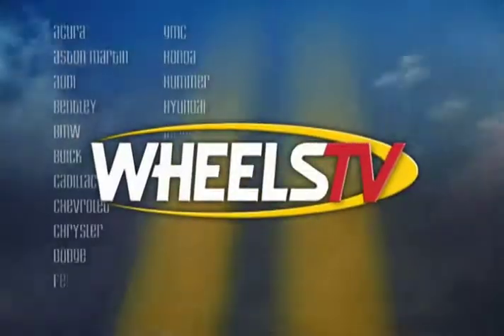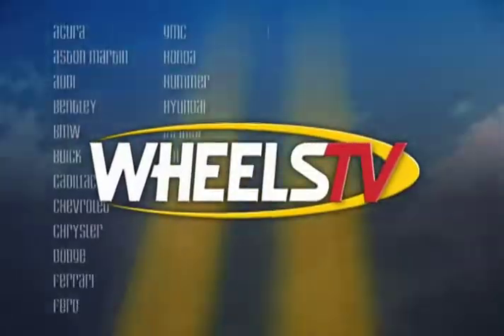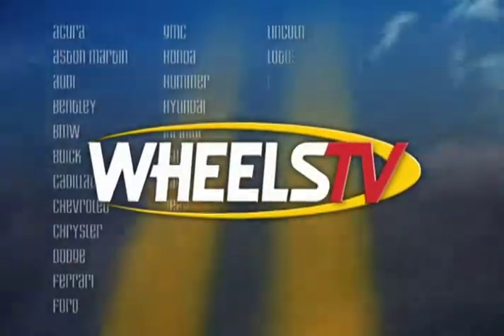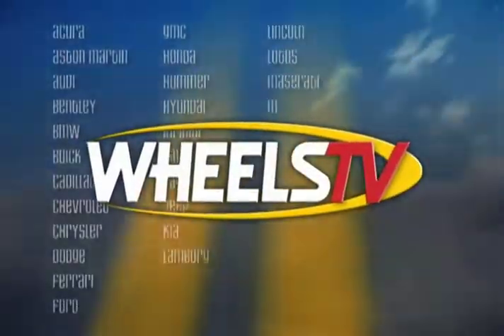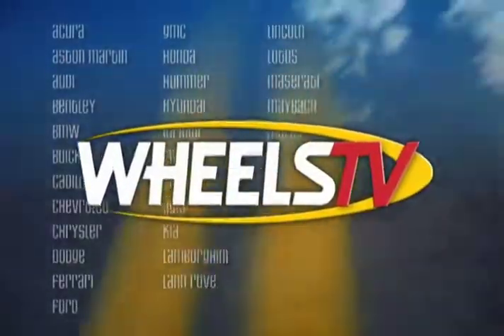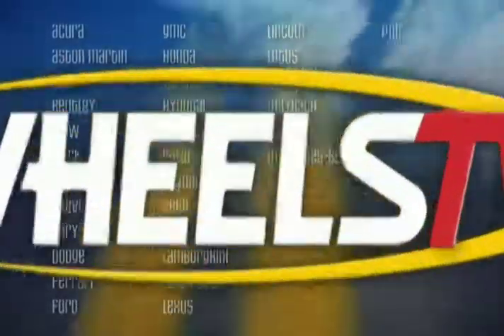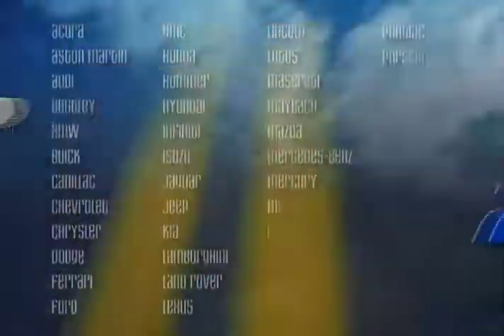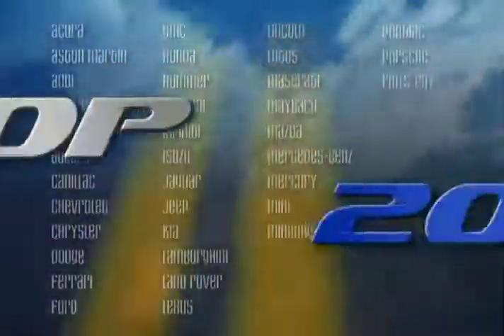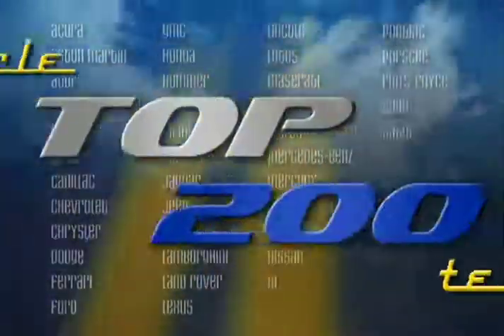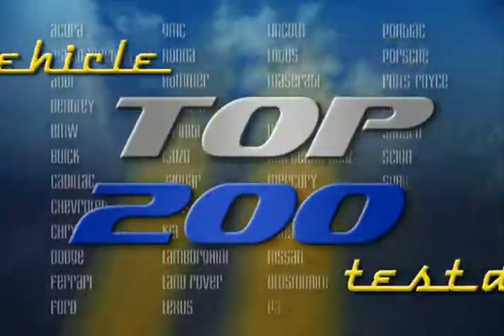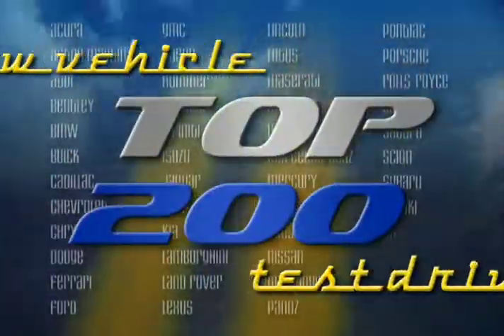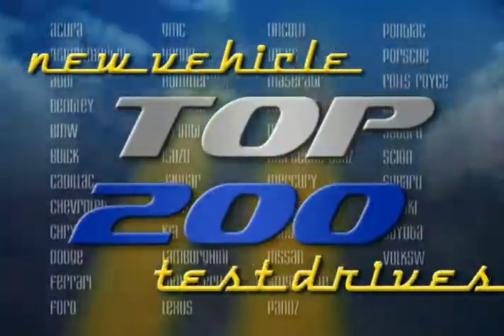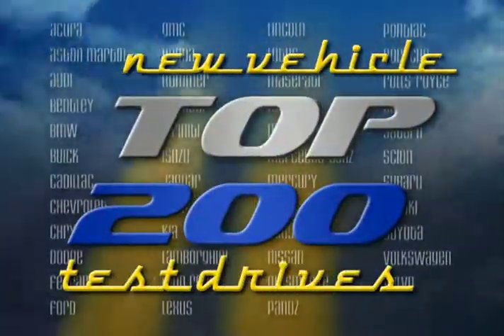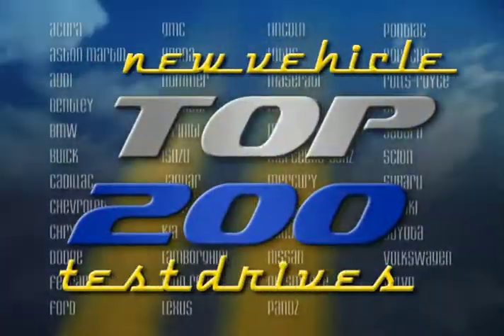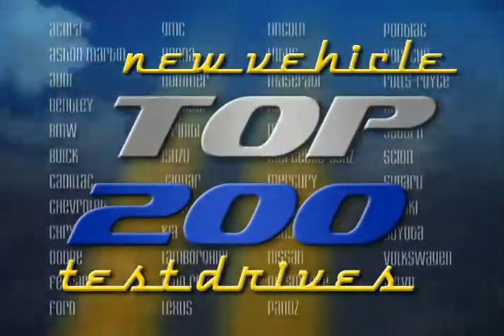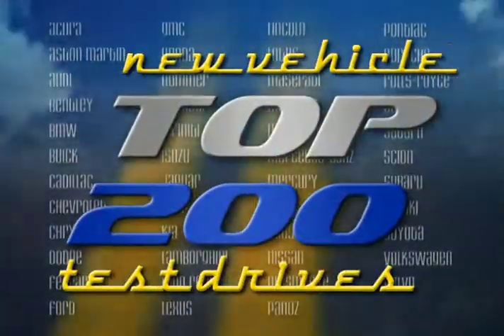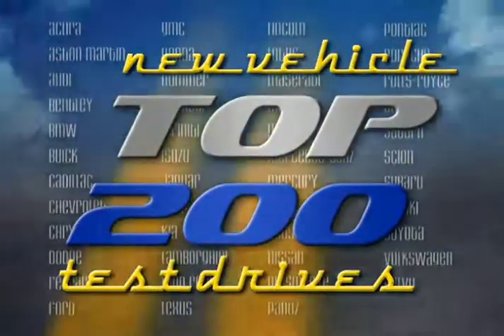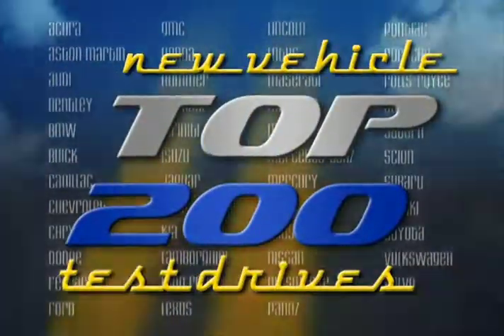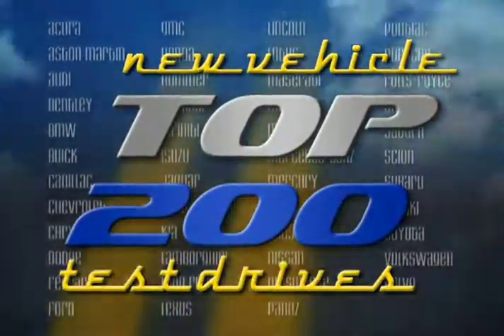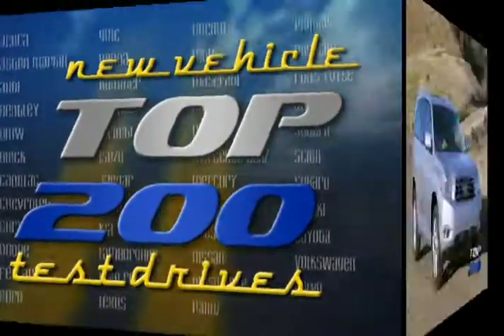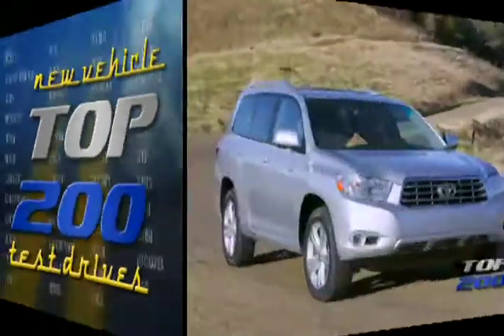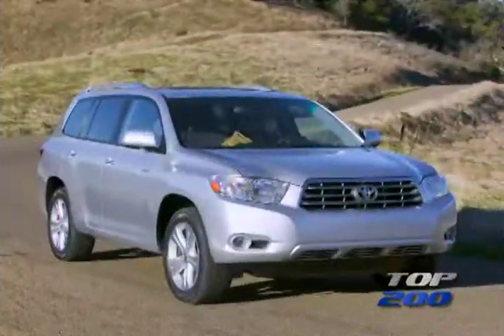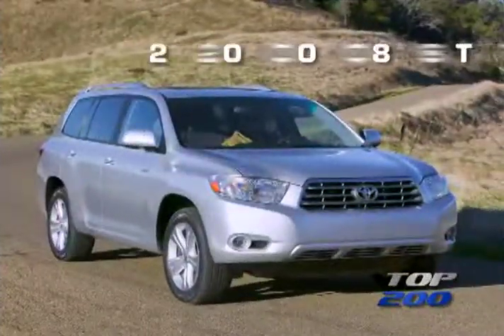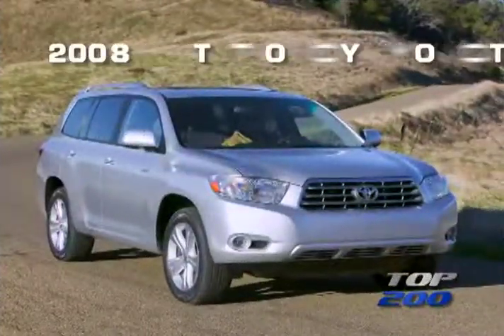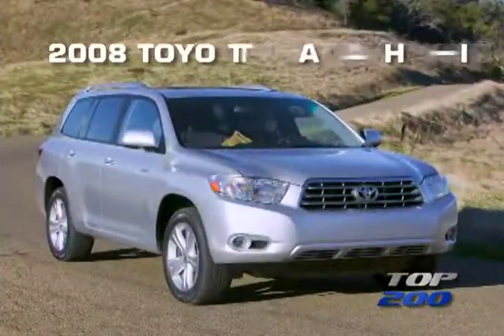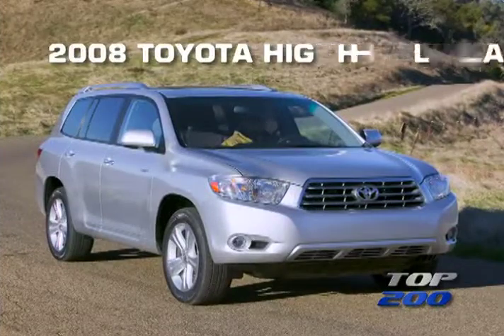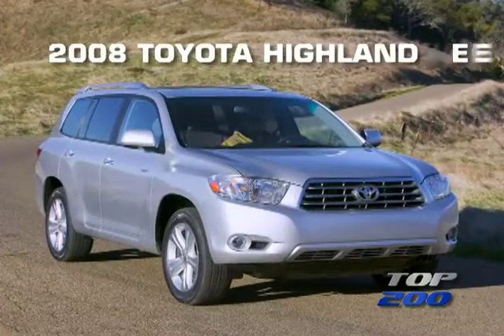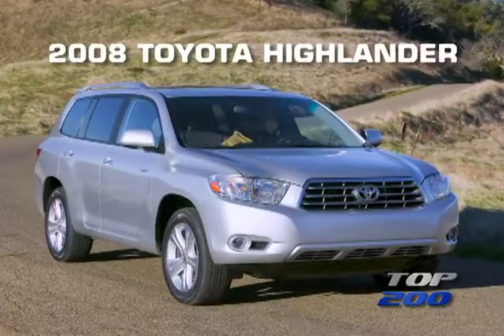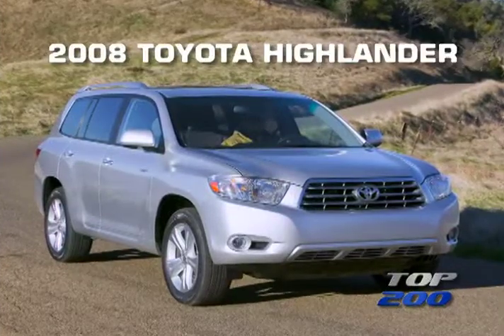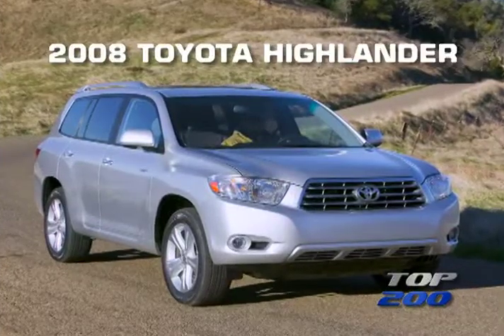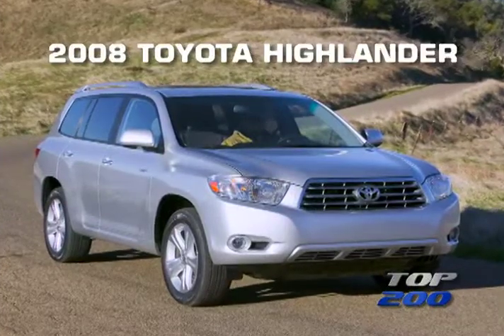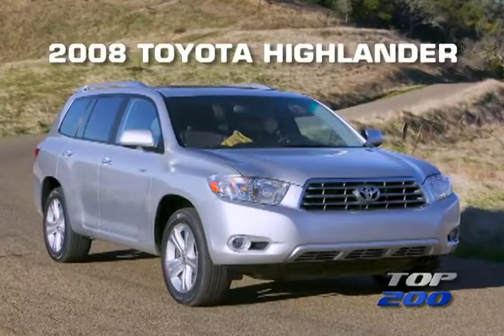You're watching a Wheels TV Top 200 Test Drive on the 2008 Toyota Highlander.